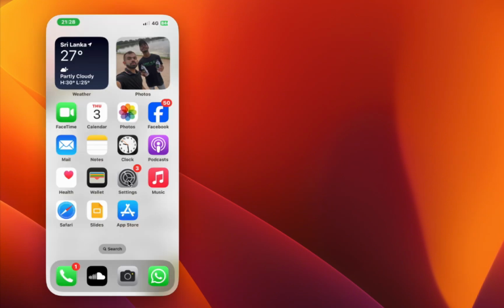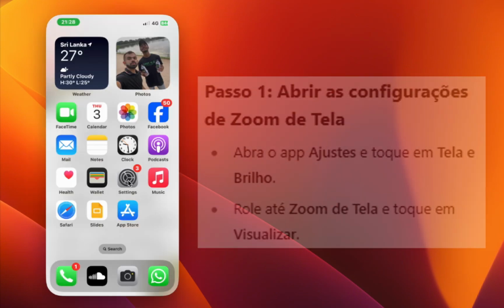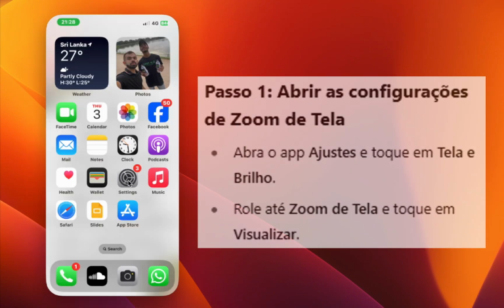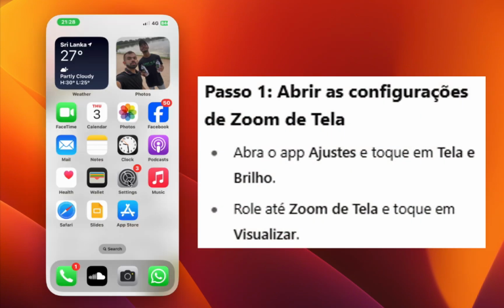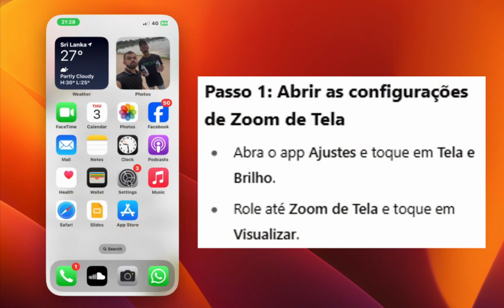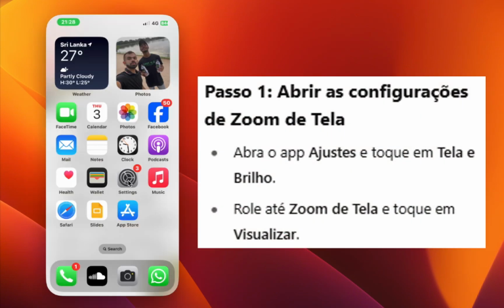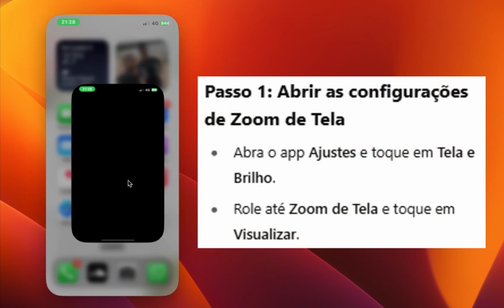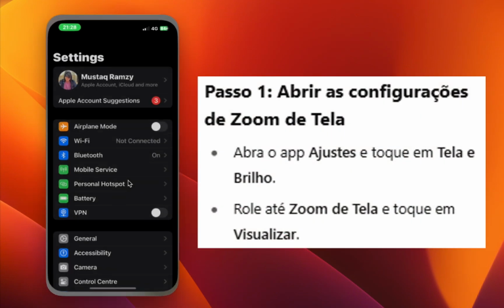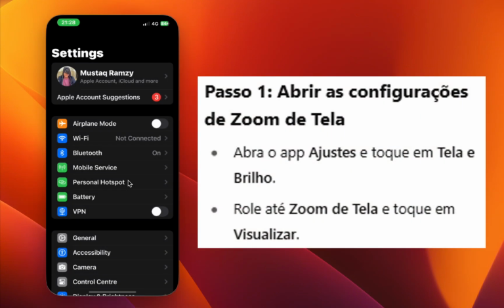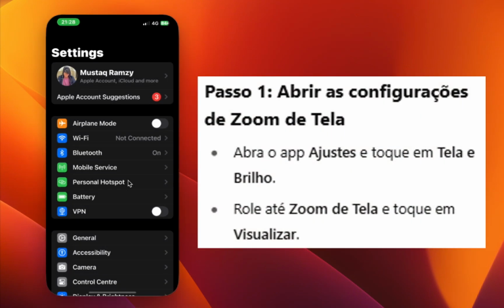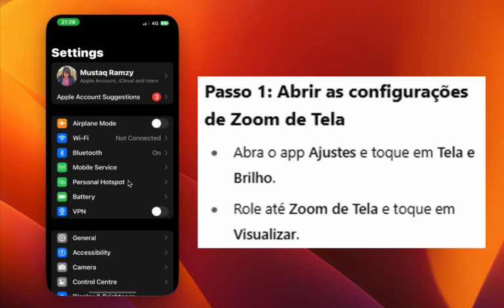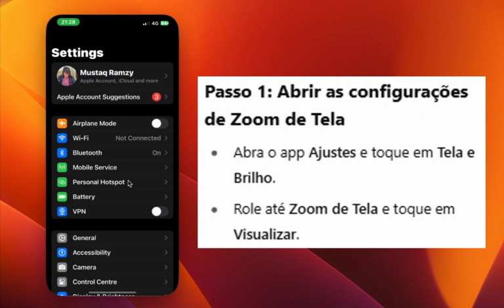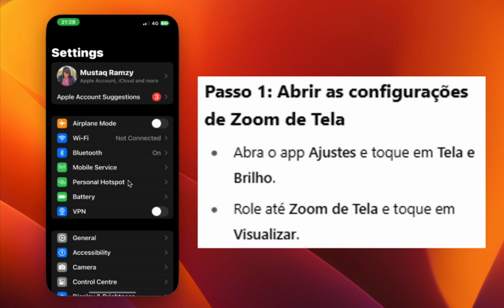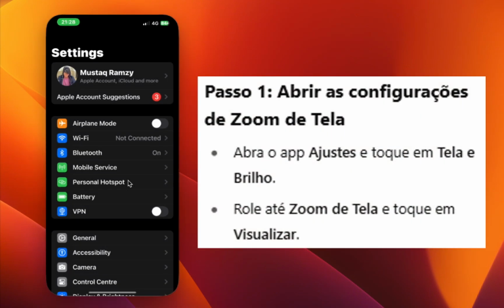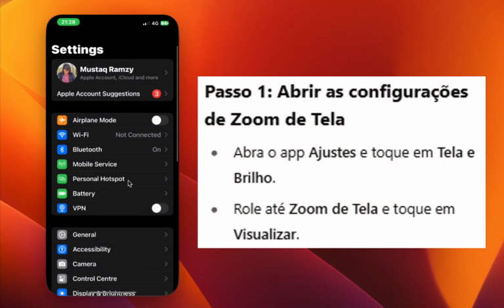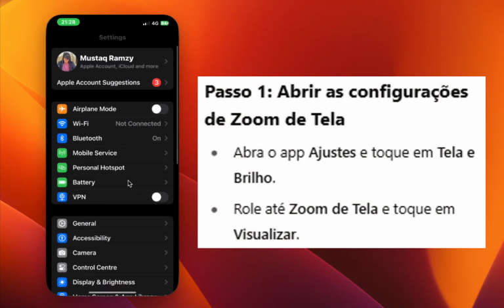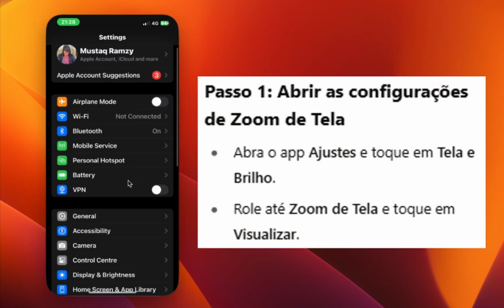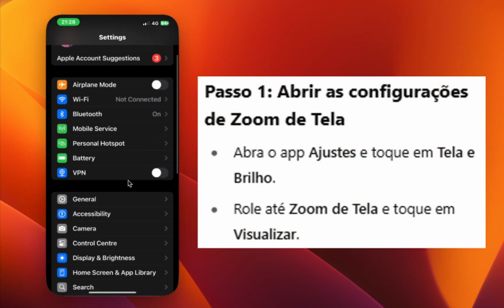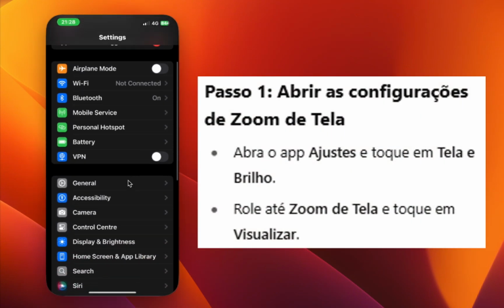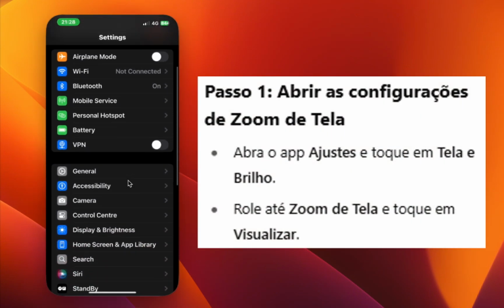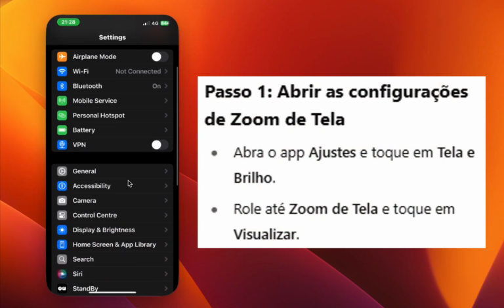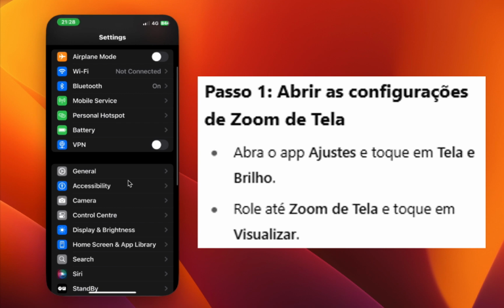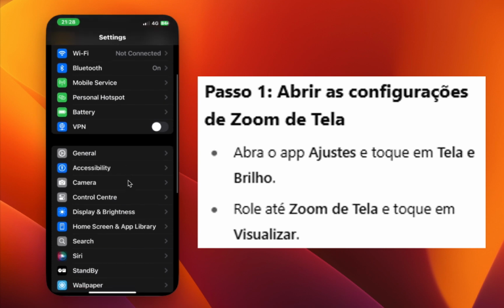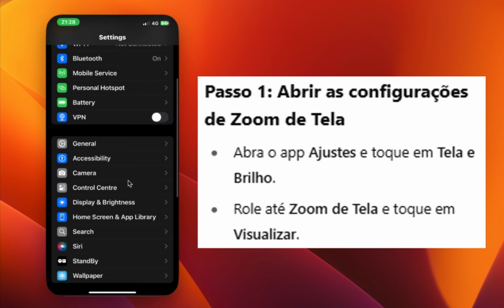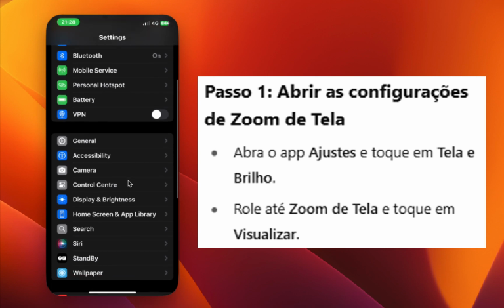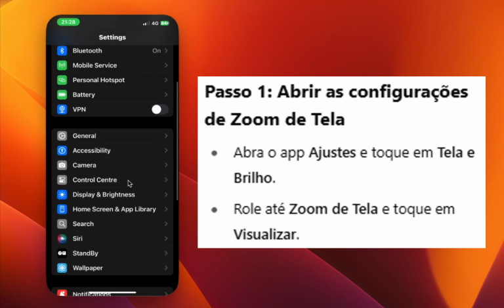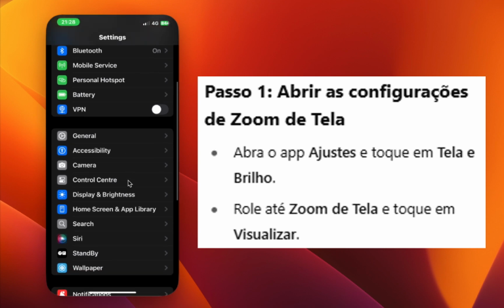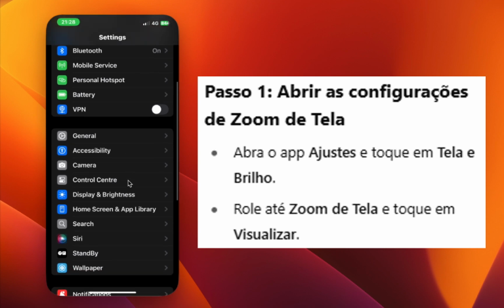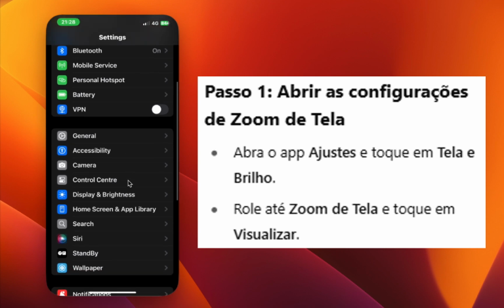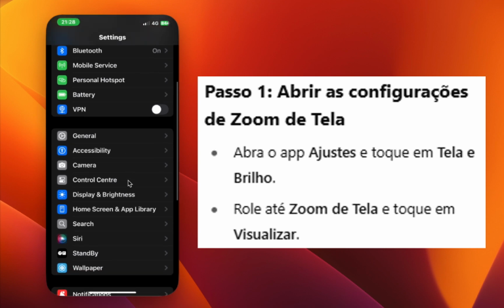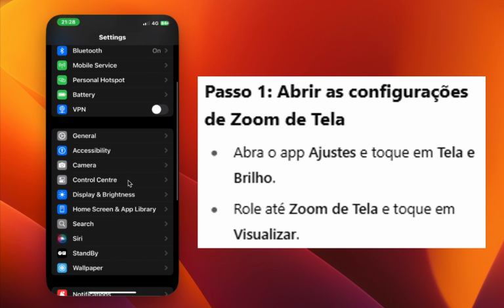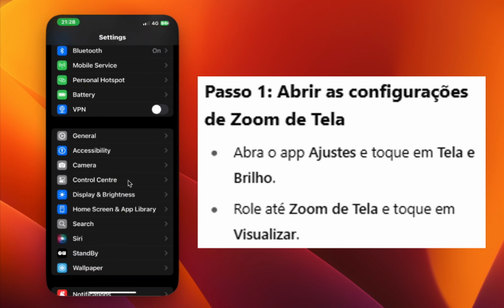Step 1: Open your Settings app. Step 2: Scroll down and tap Display and Brightness.